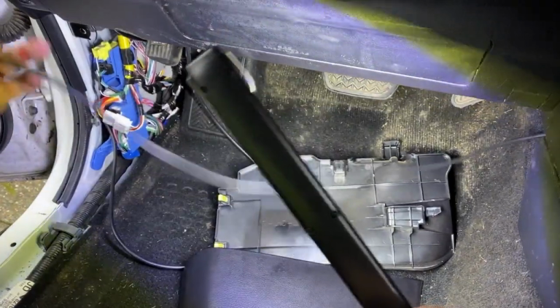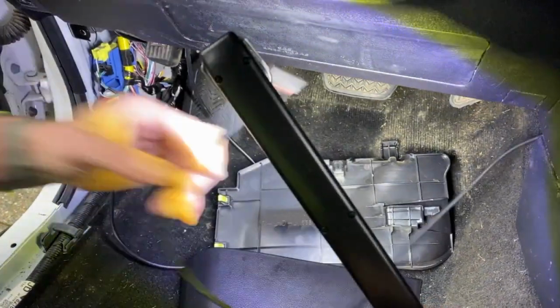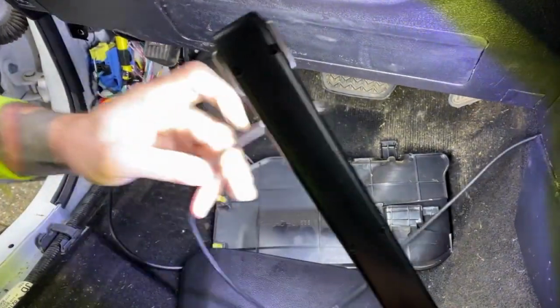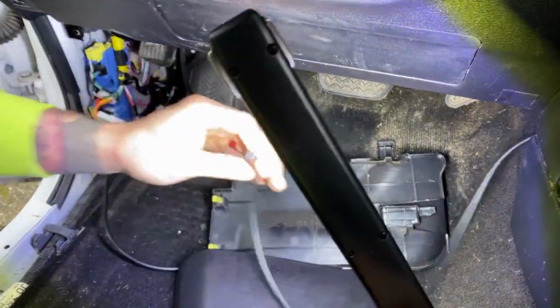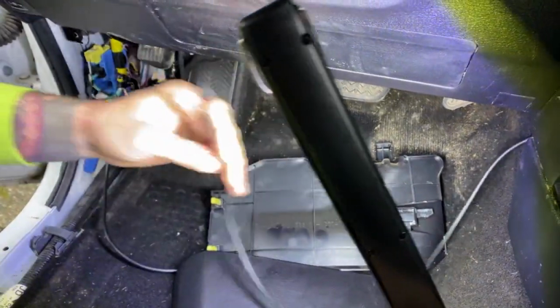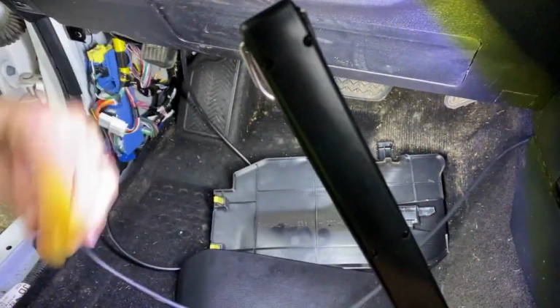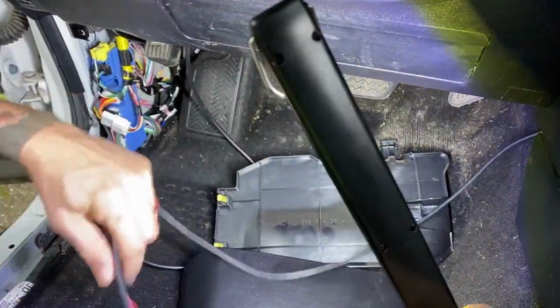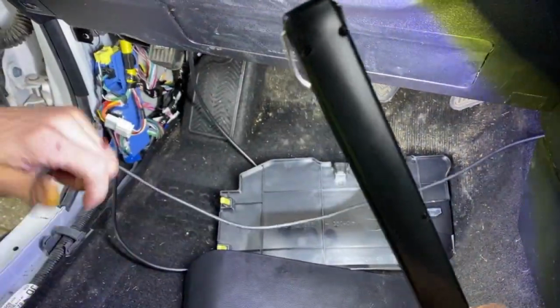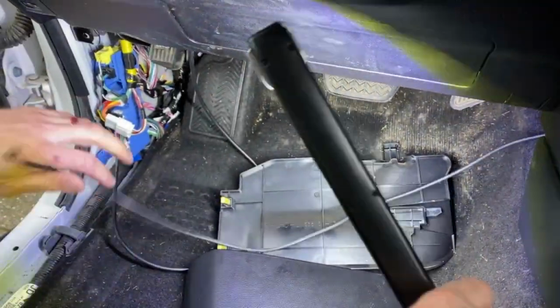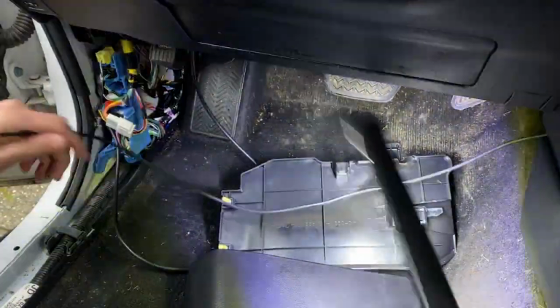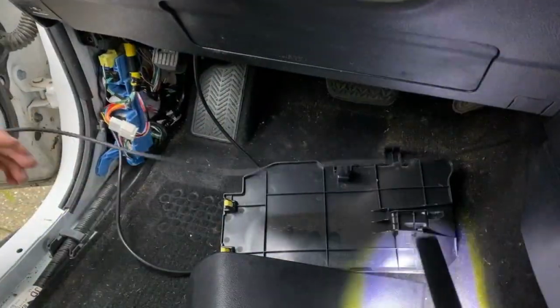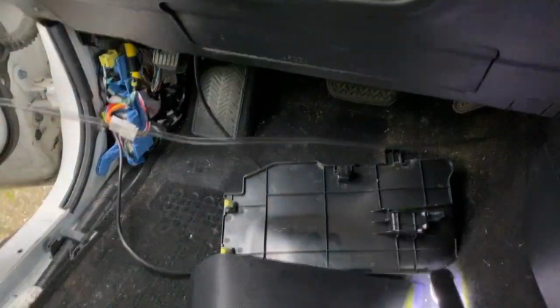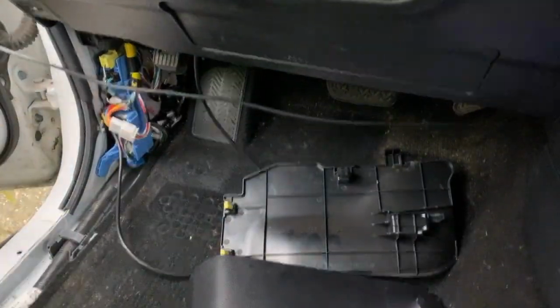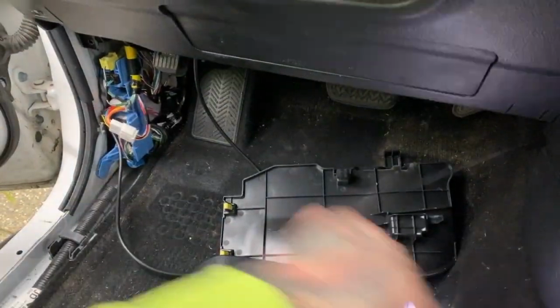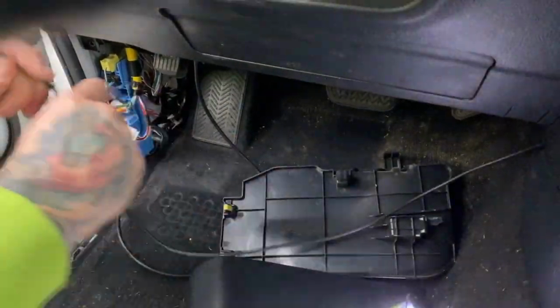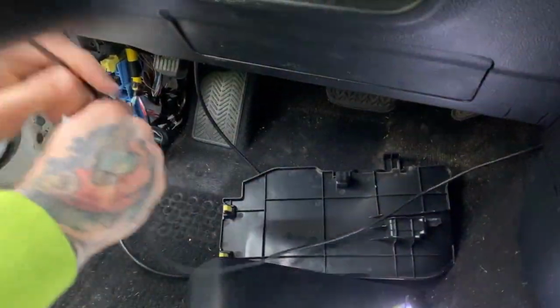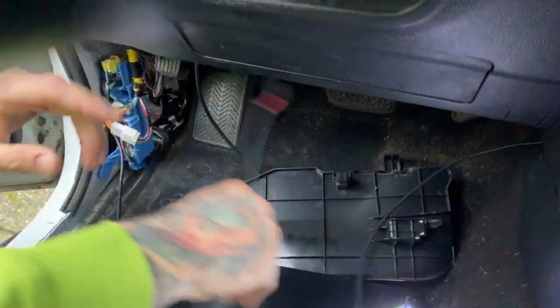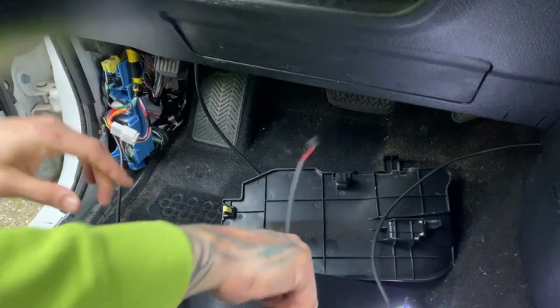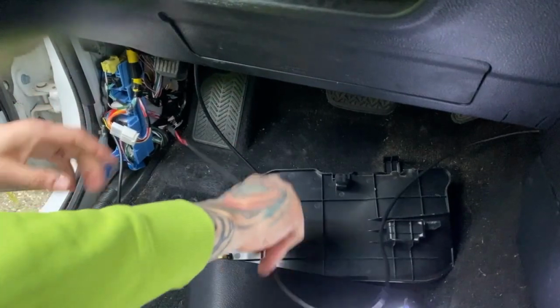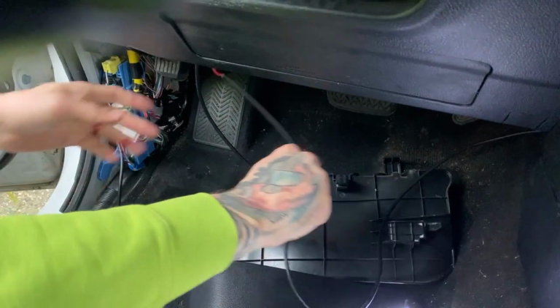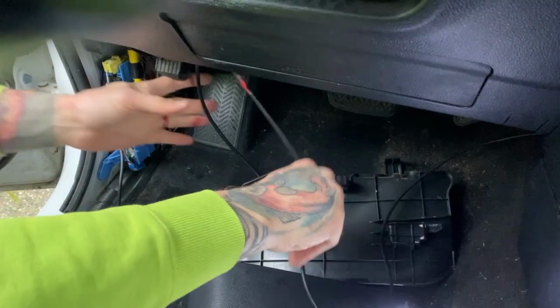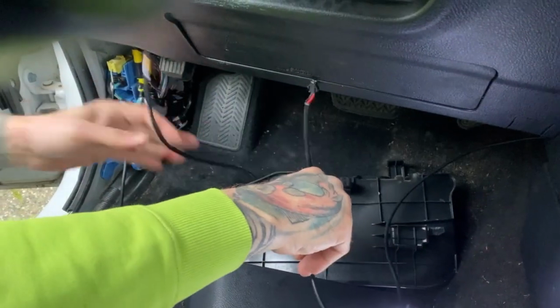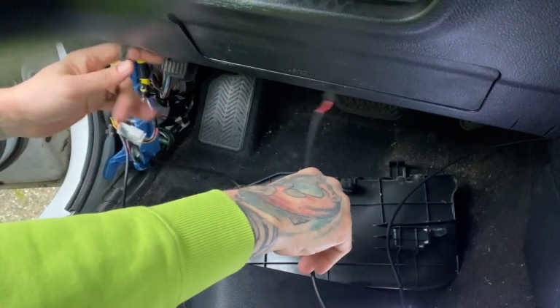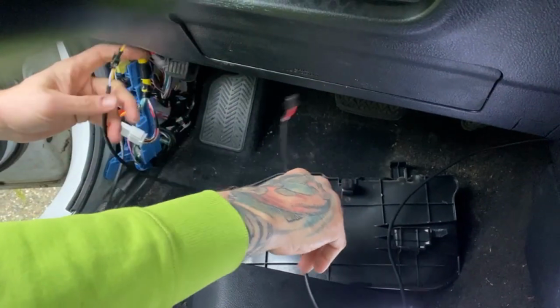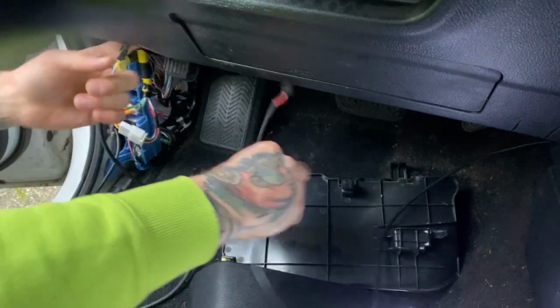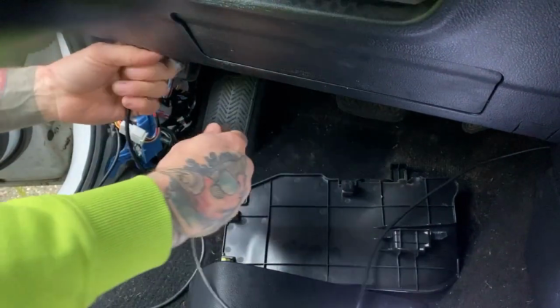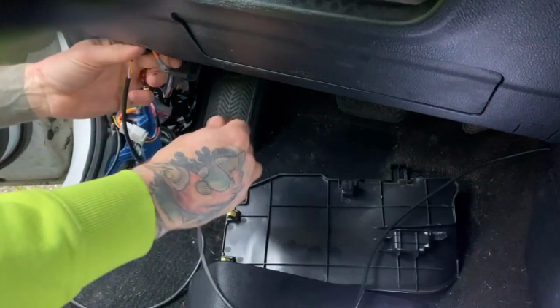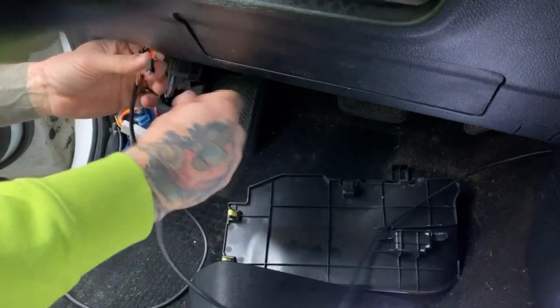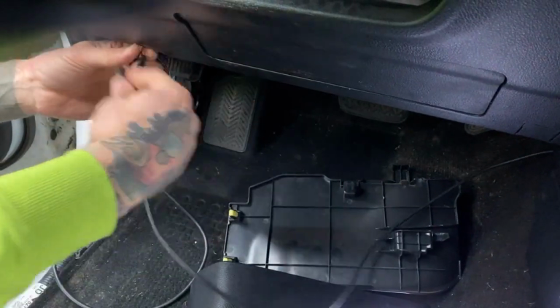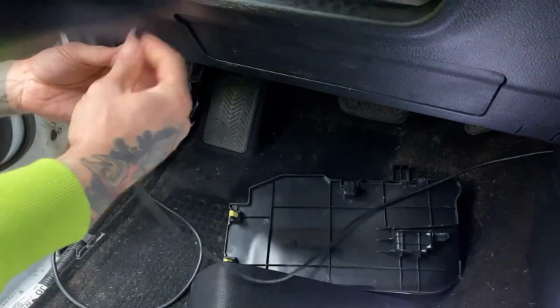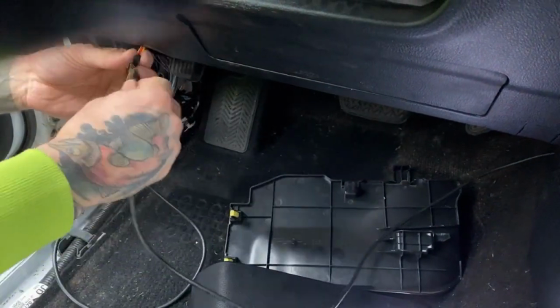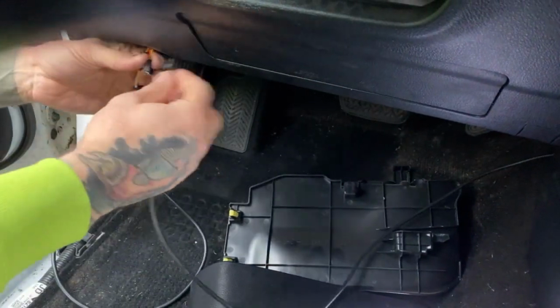There's the wire. You'll feed this back up into your dash and hook it back up.